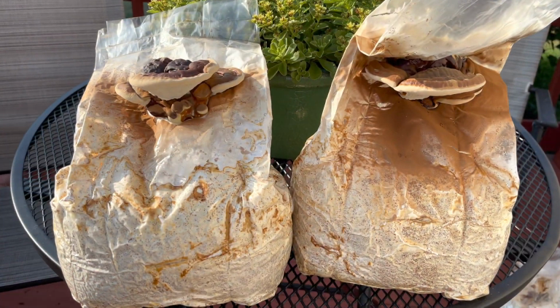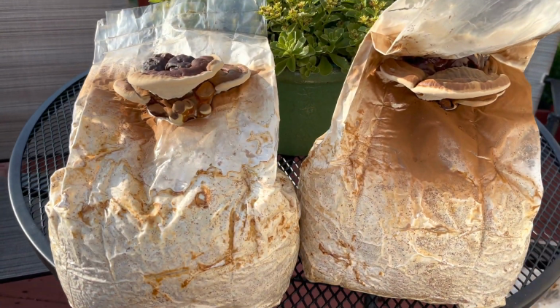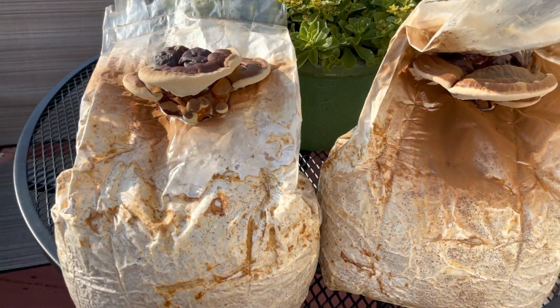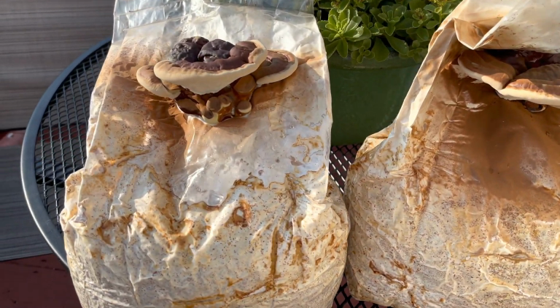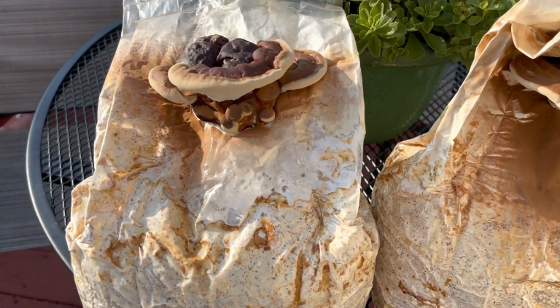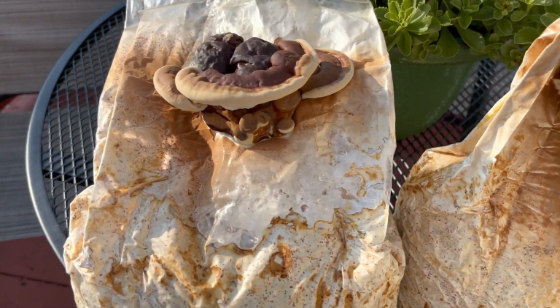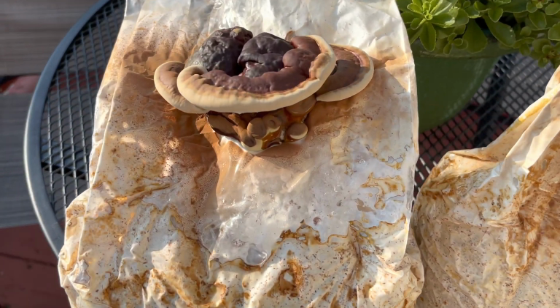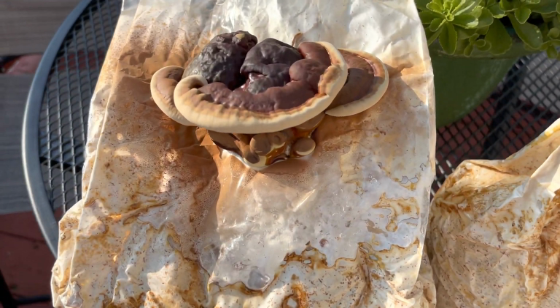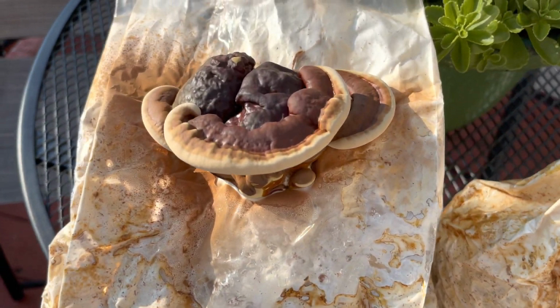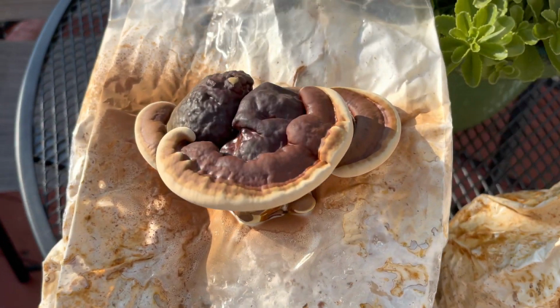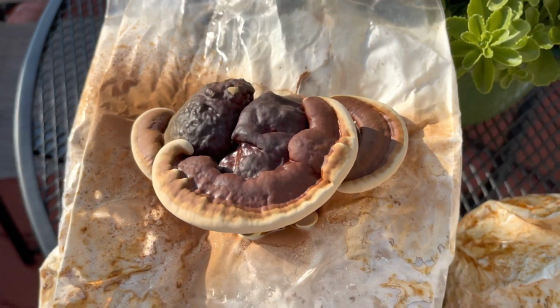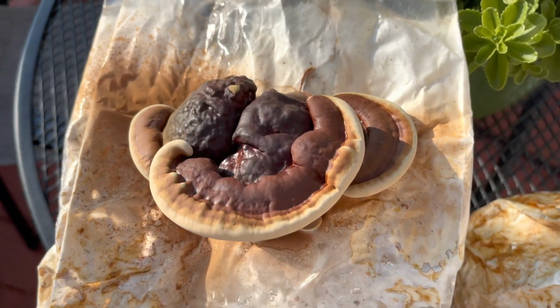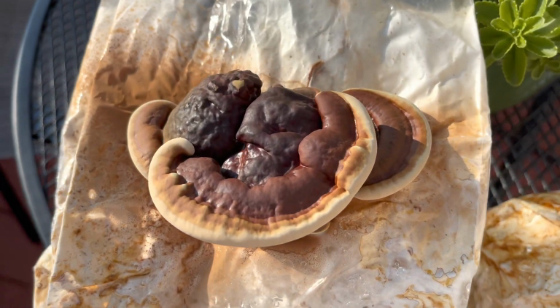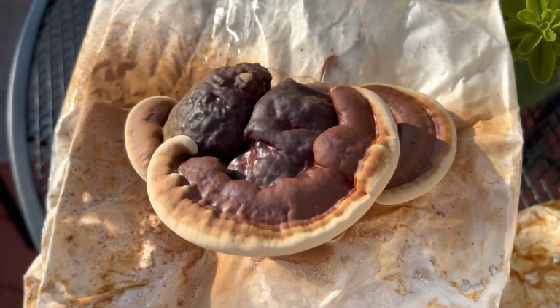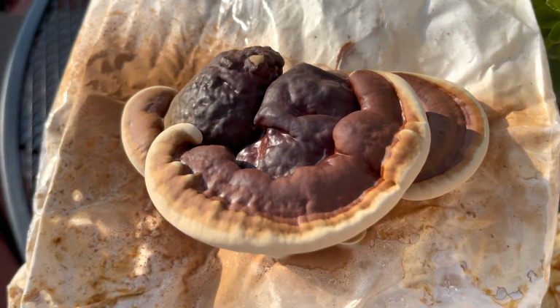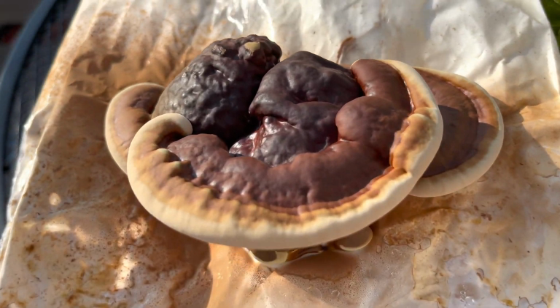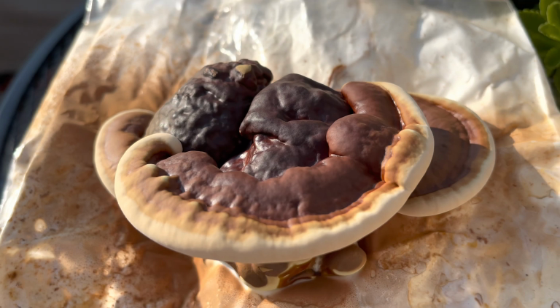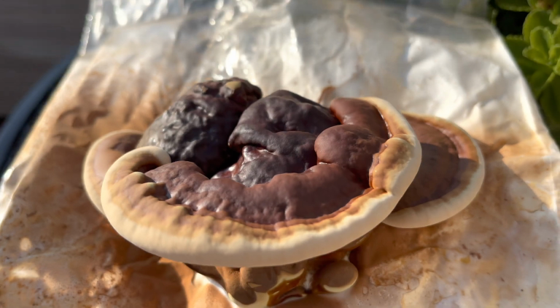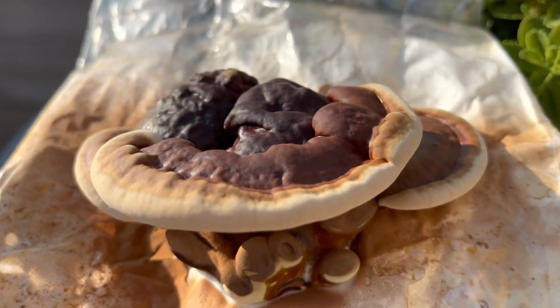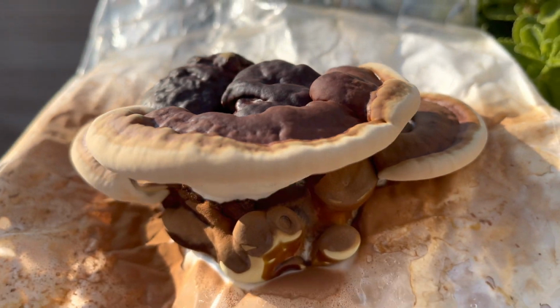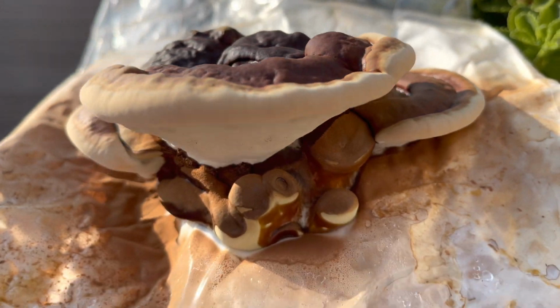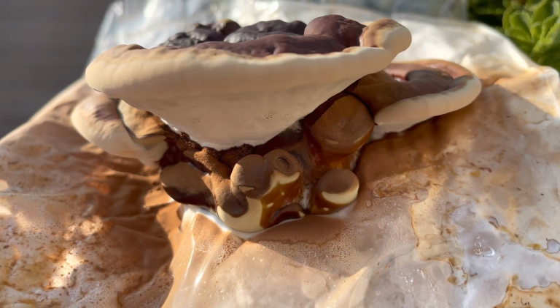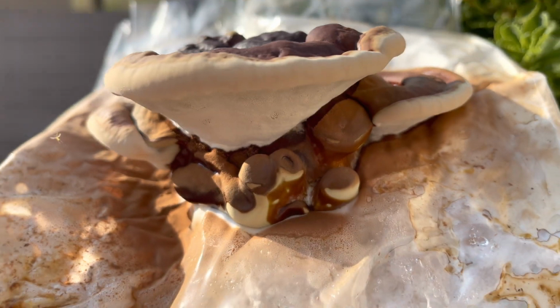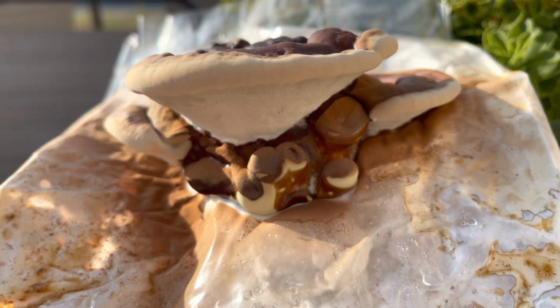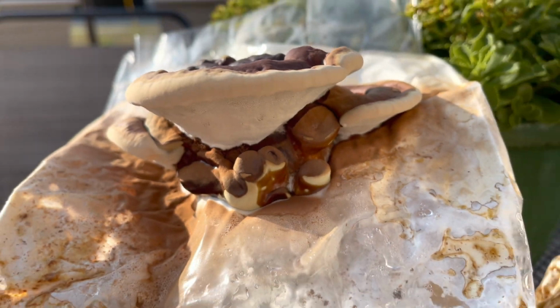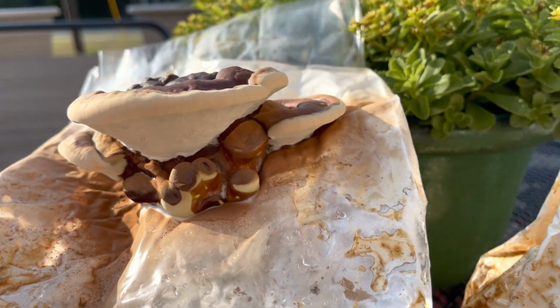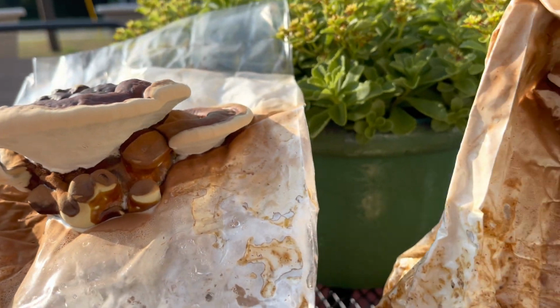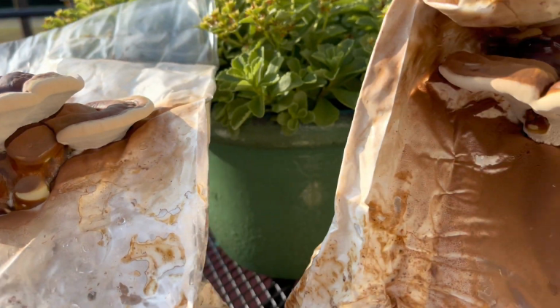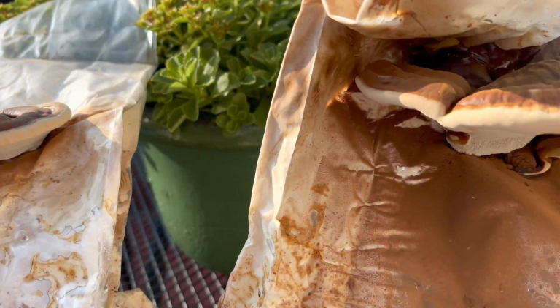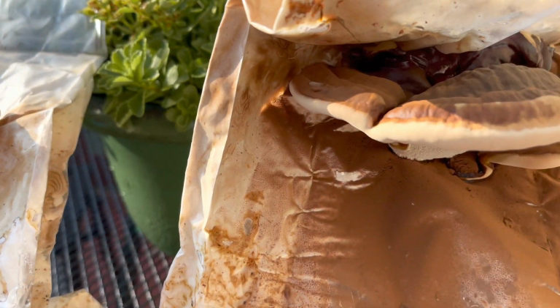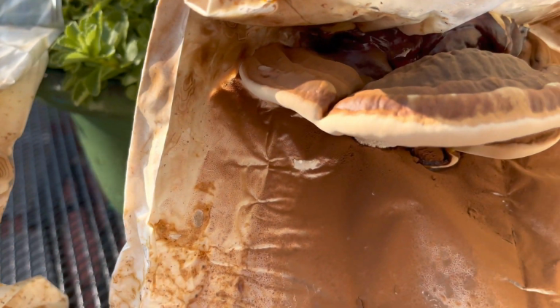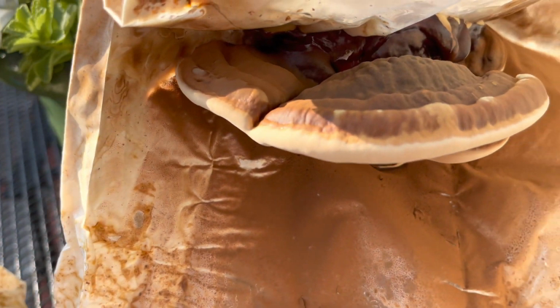And that's how you grow reishi mushroom. I hope this video was helpful — if you have any questions leave a comment down below, and don't forget to subscribe for more videos just like this one.